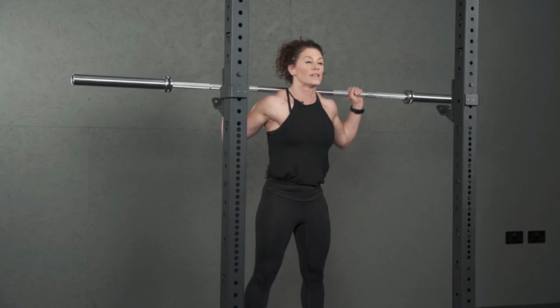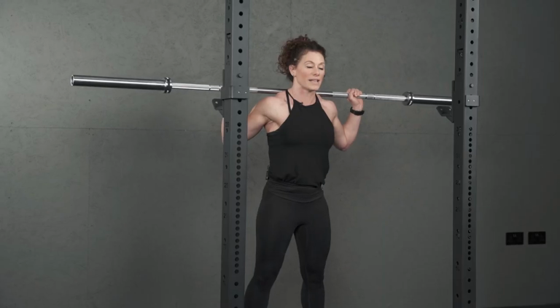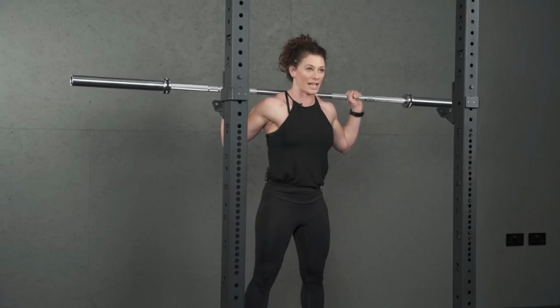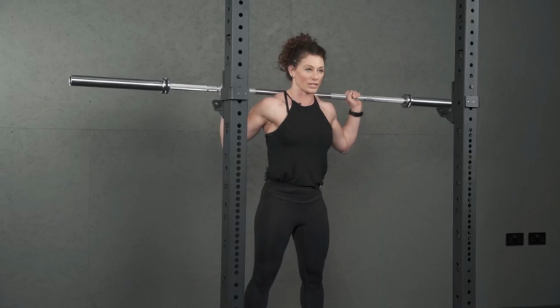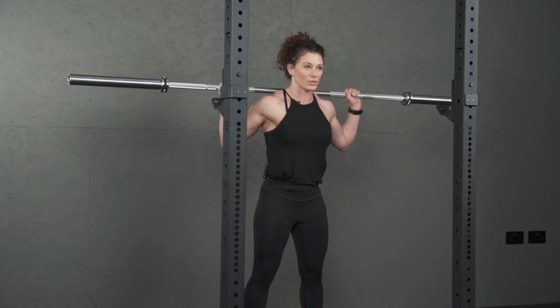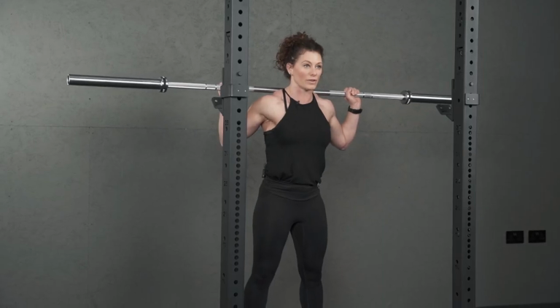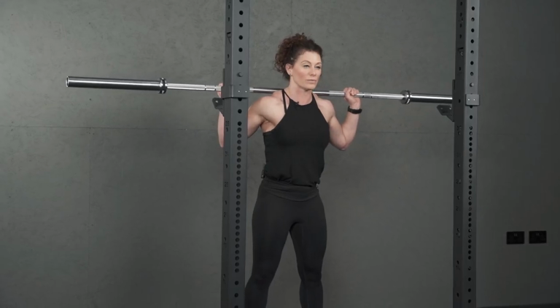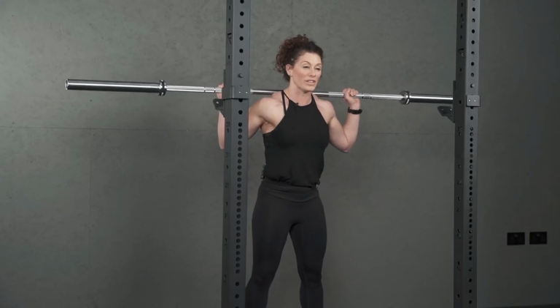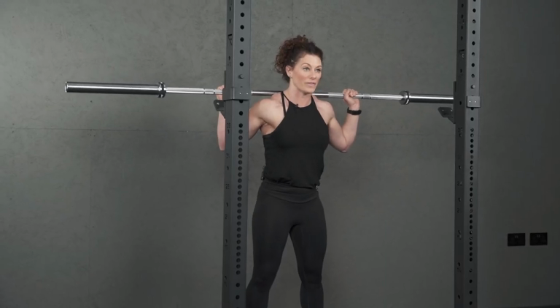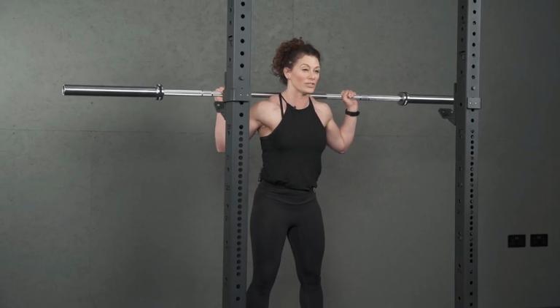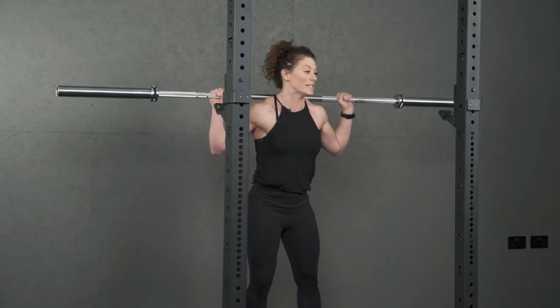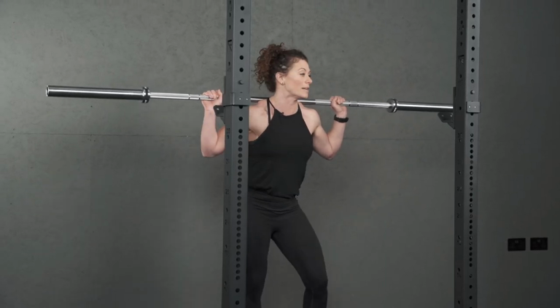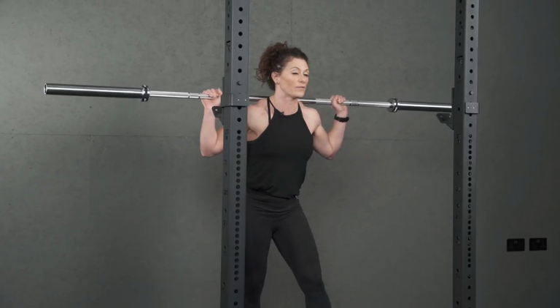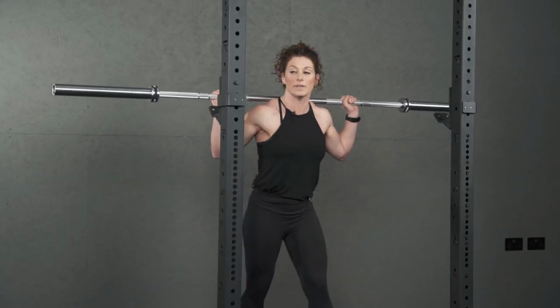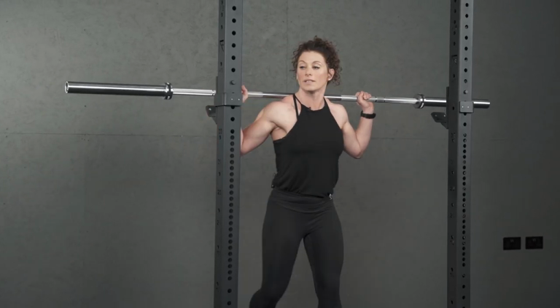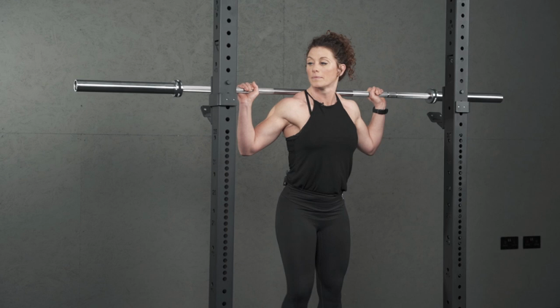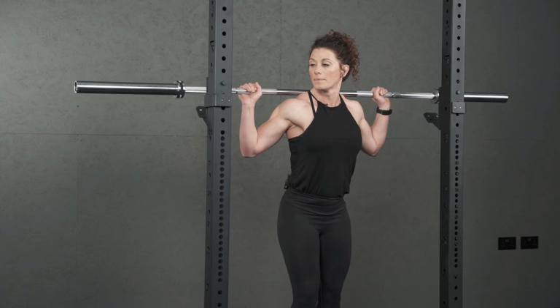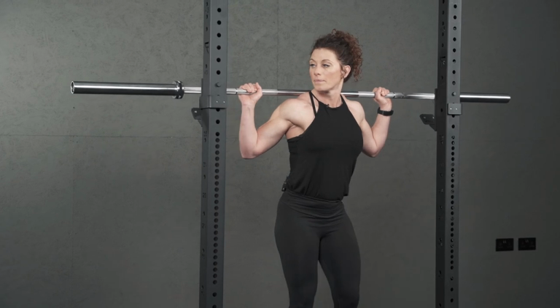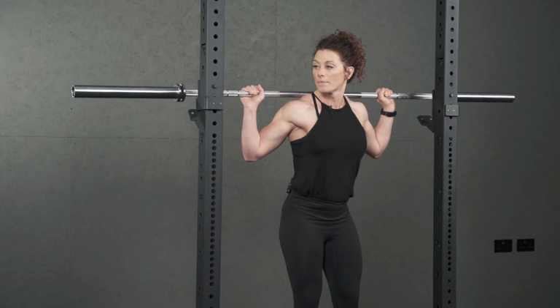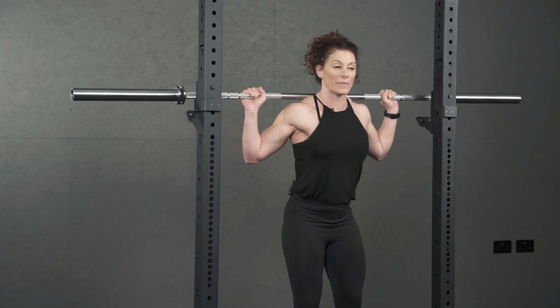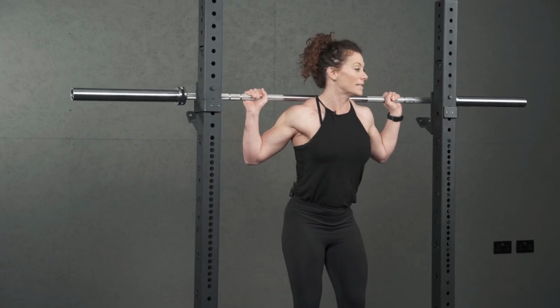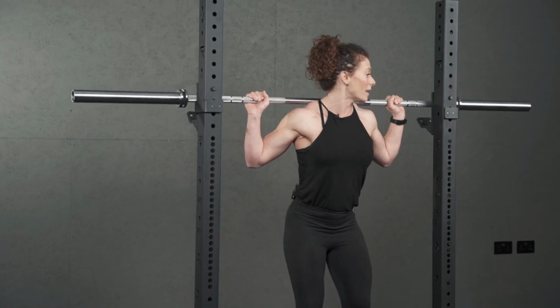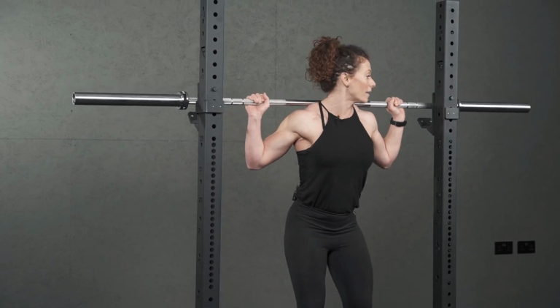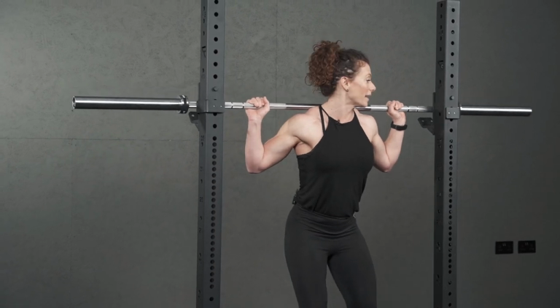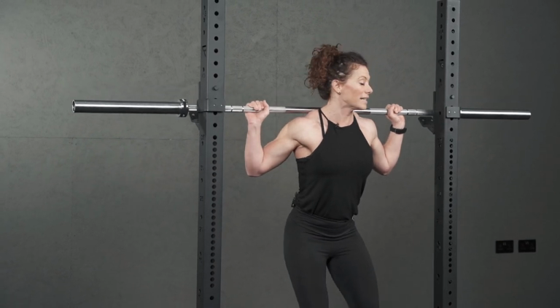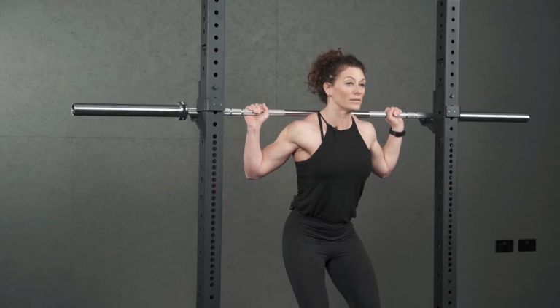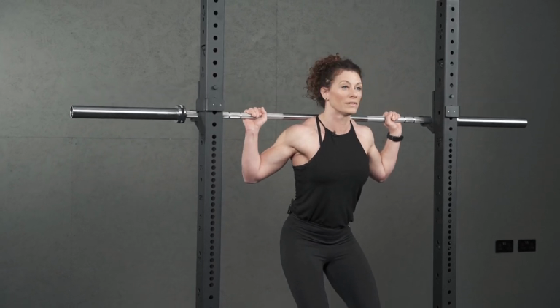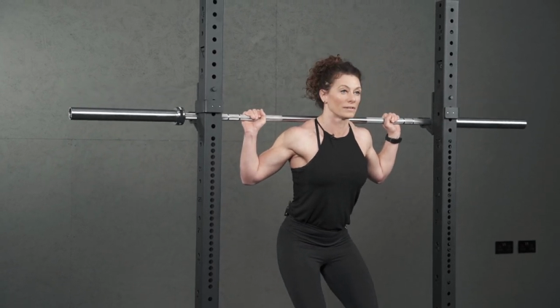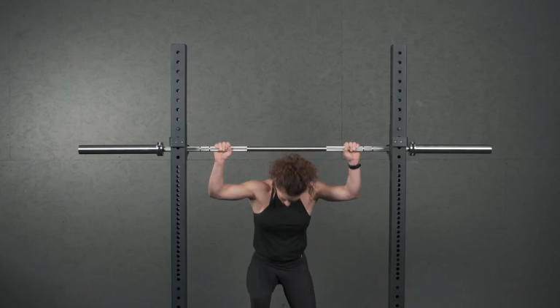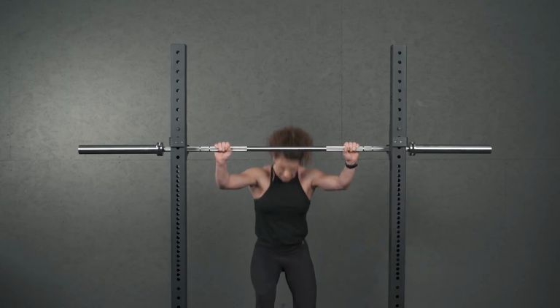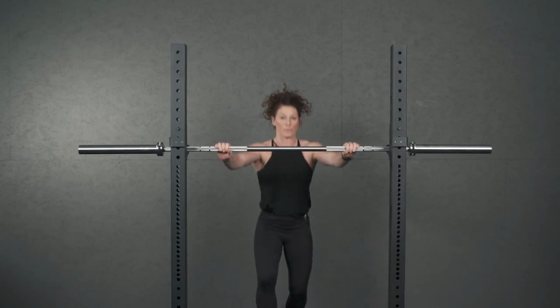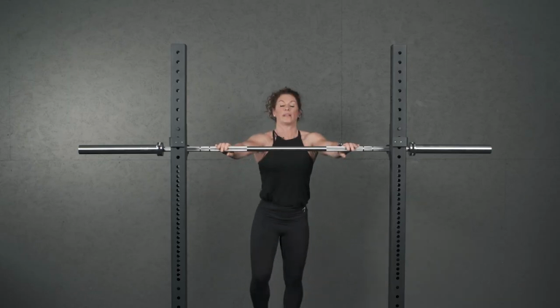Nice and controlled. When you finish you're going to step forward, place the barbell back down and step away.